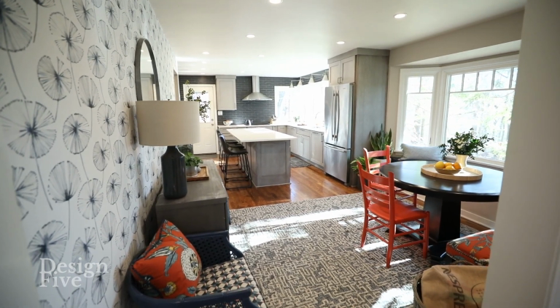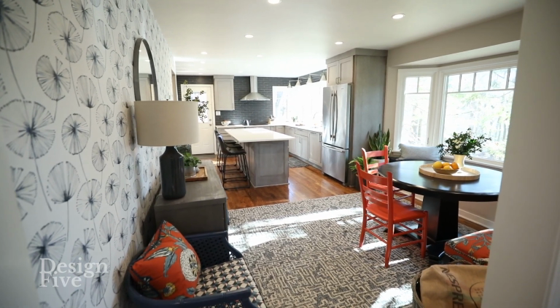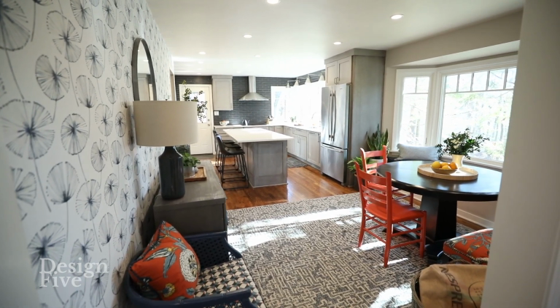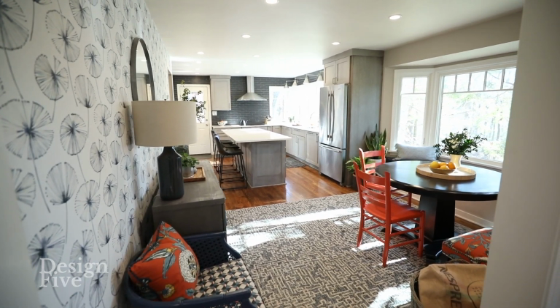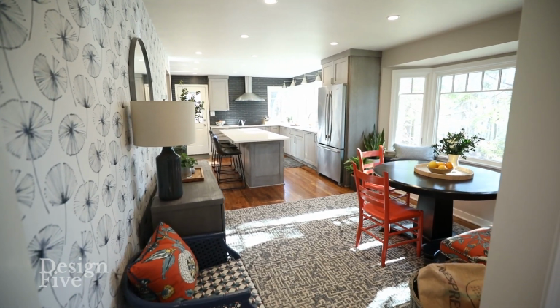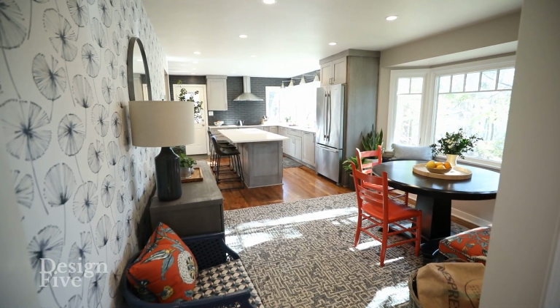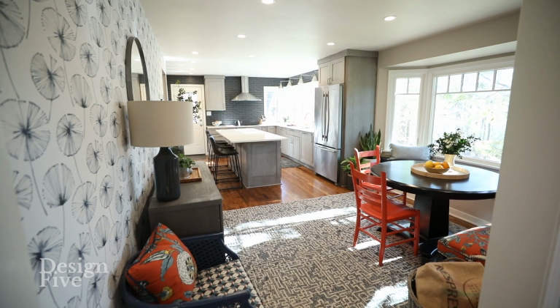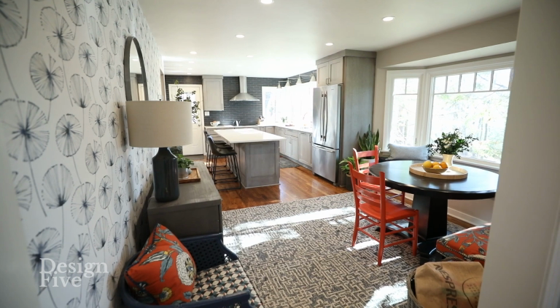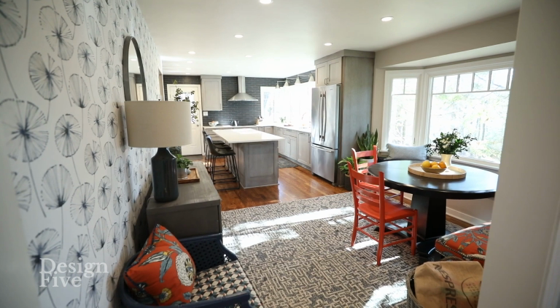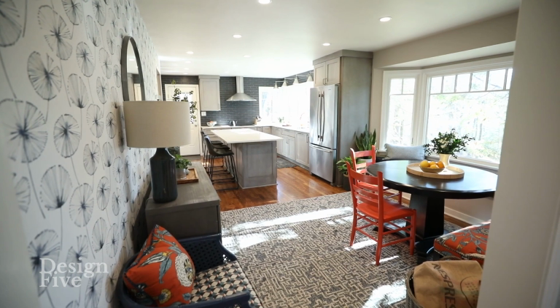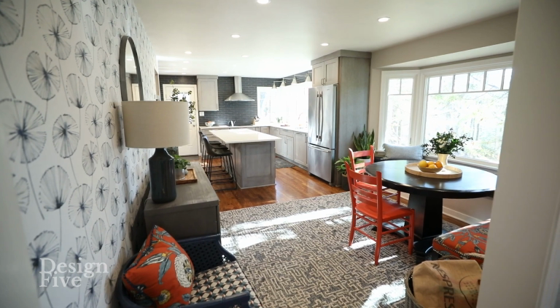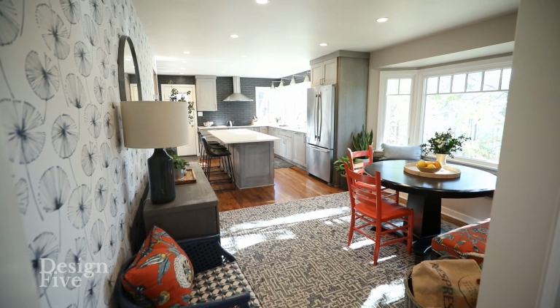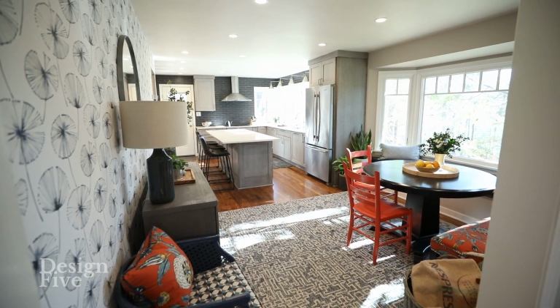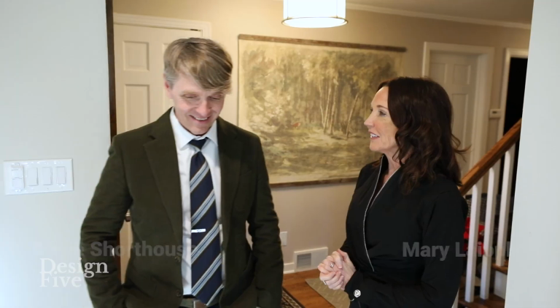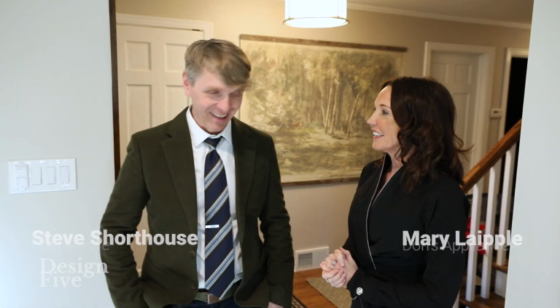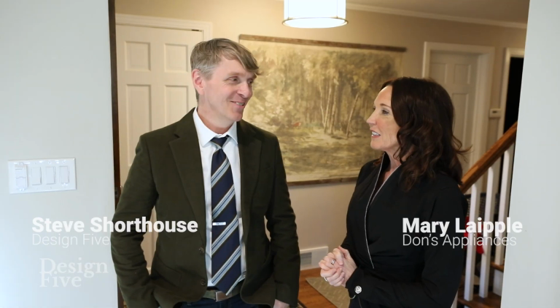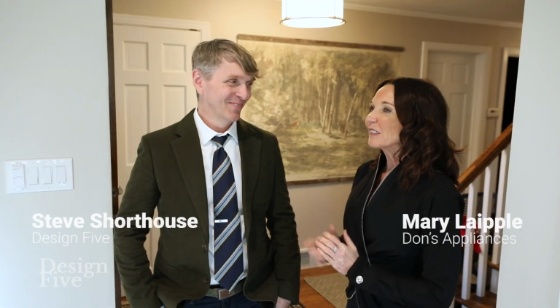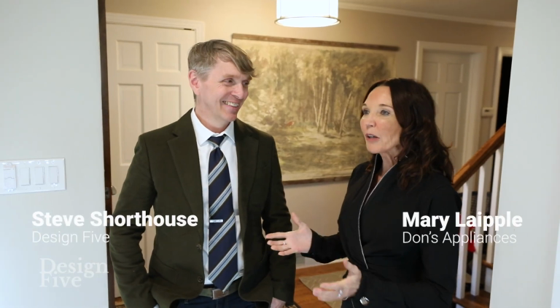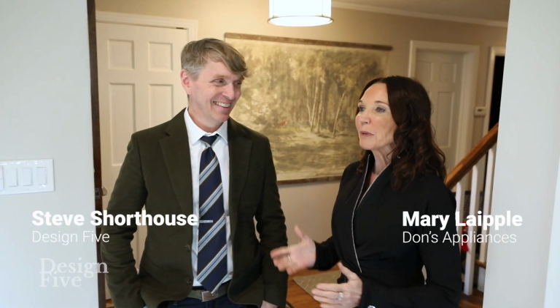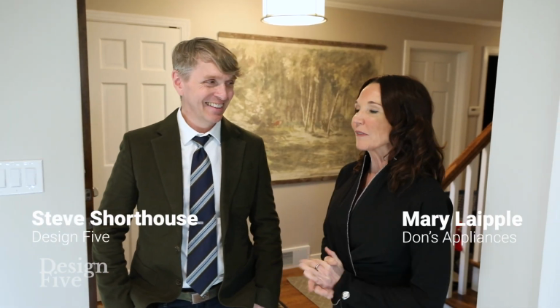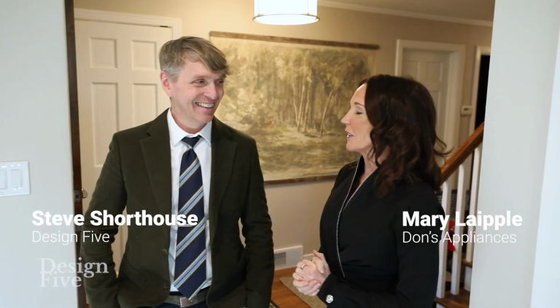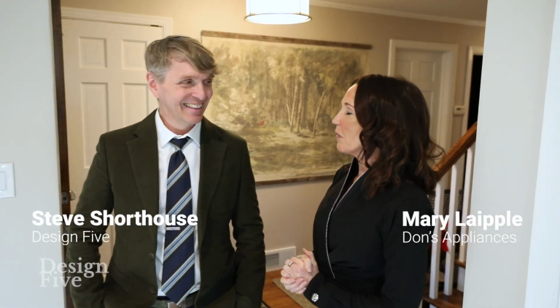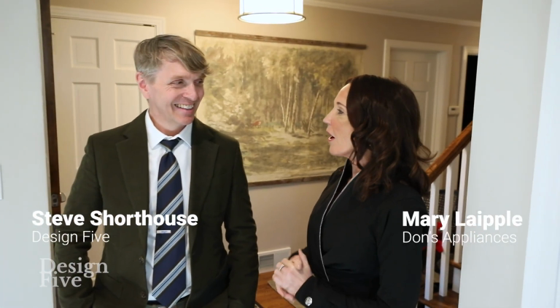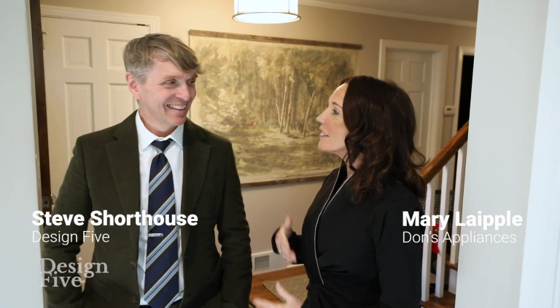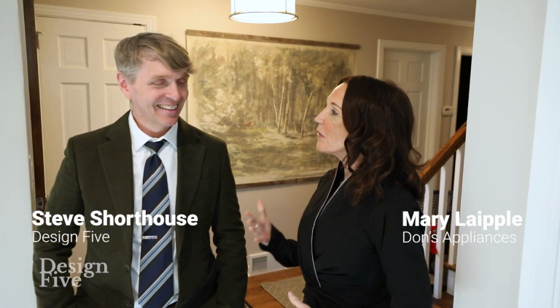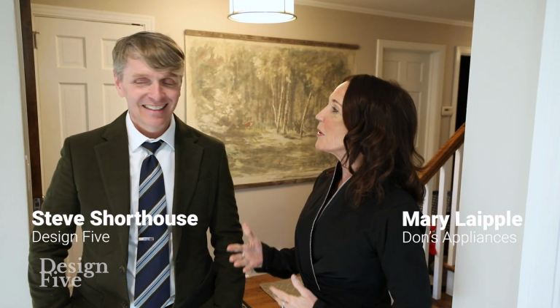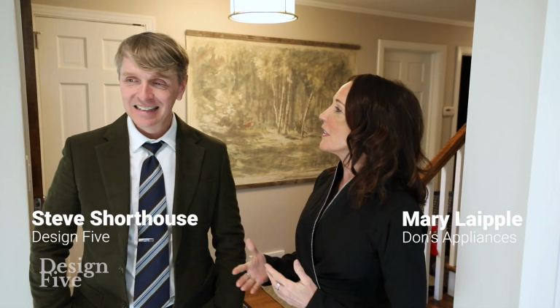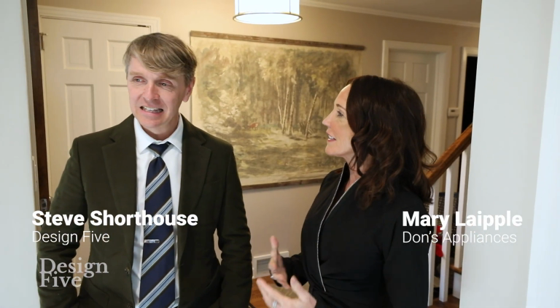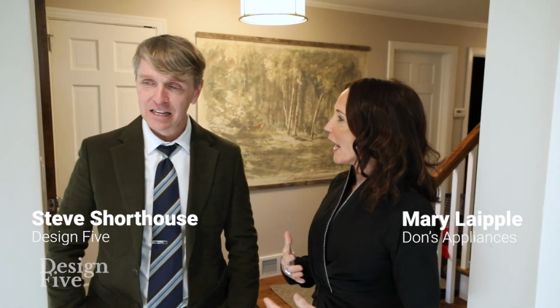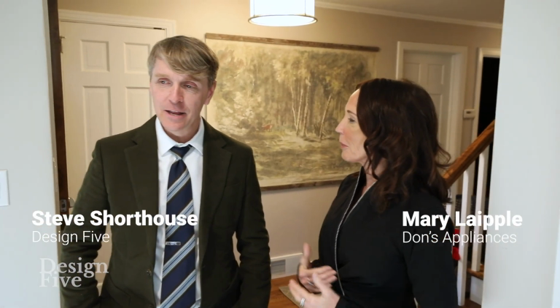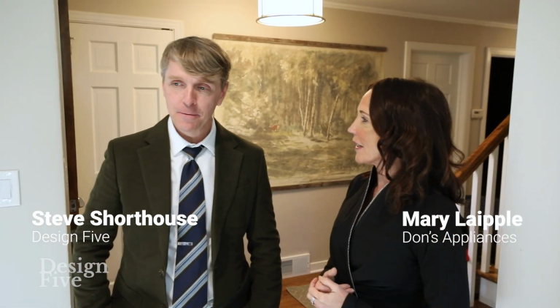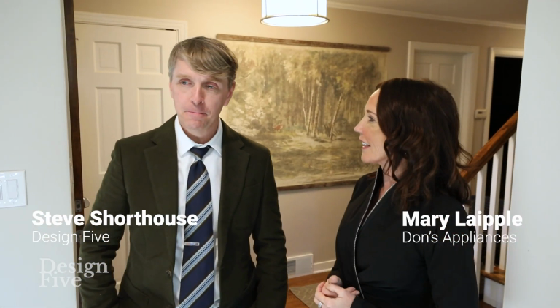Steve, the space is beautiful. Thank you, so beautiful. Walk us through the design process.